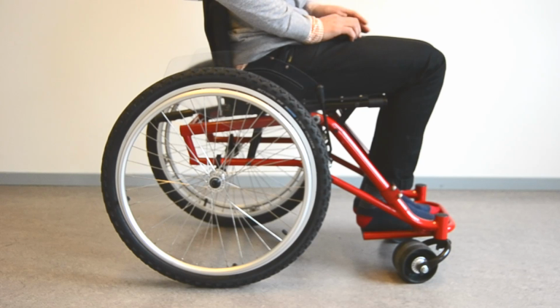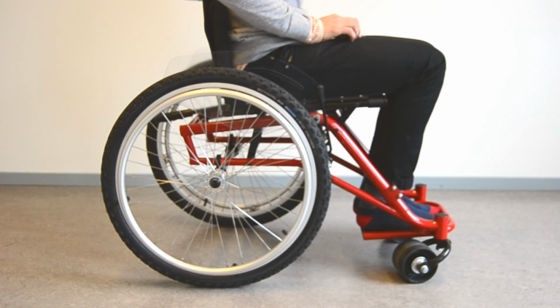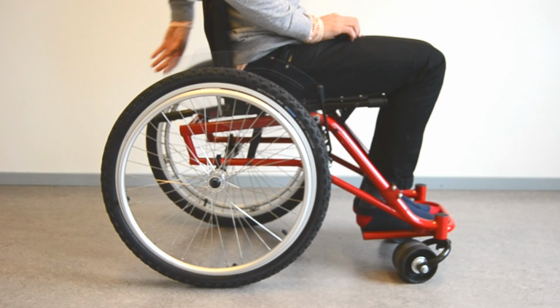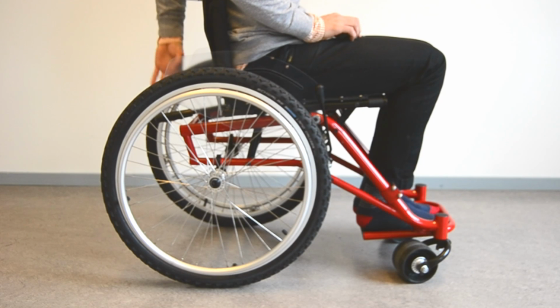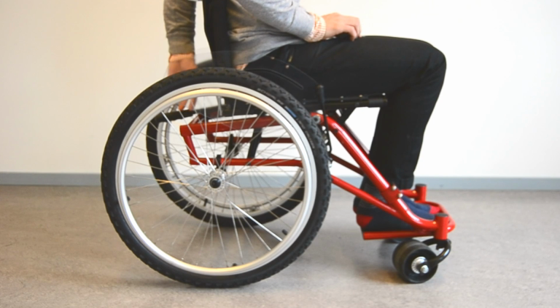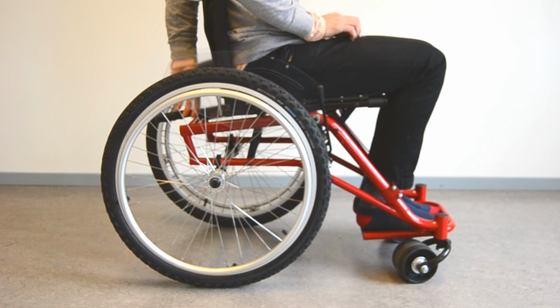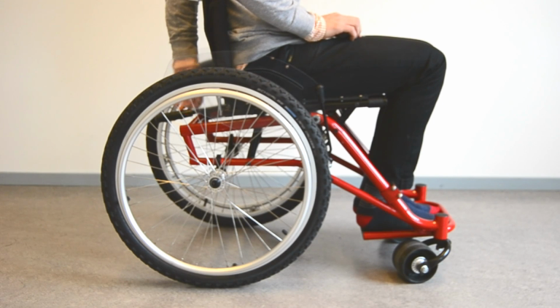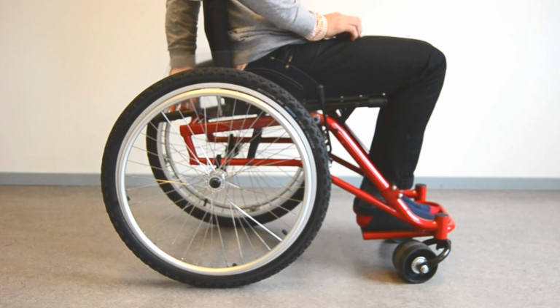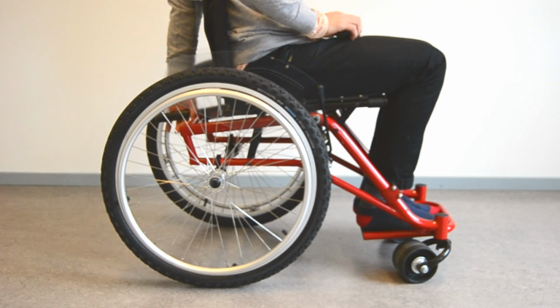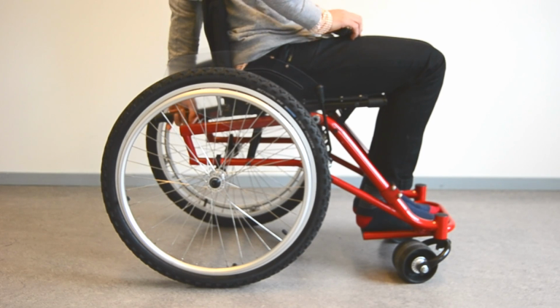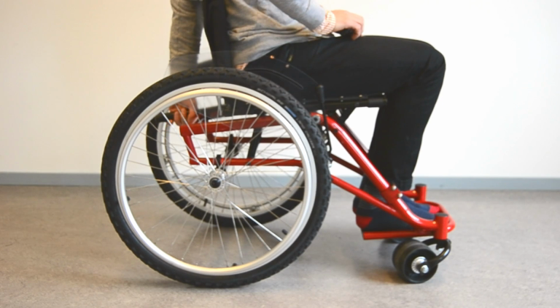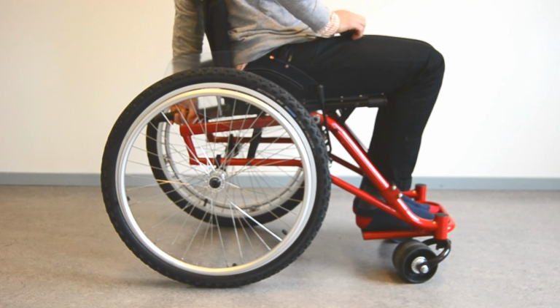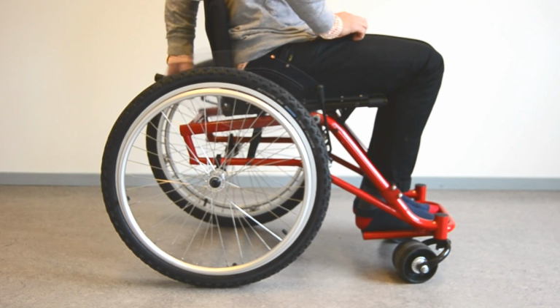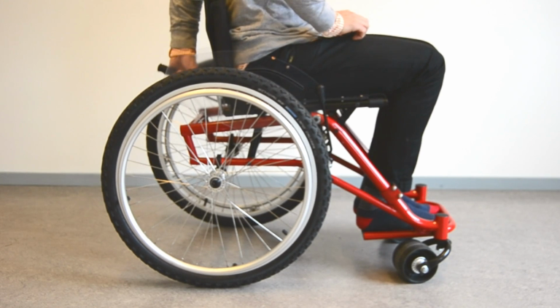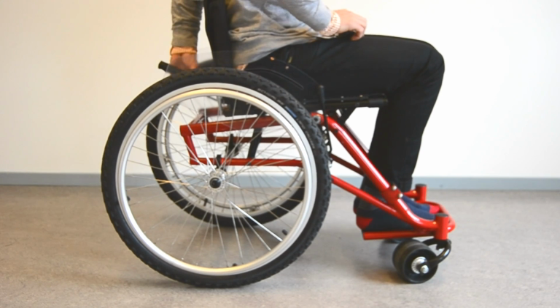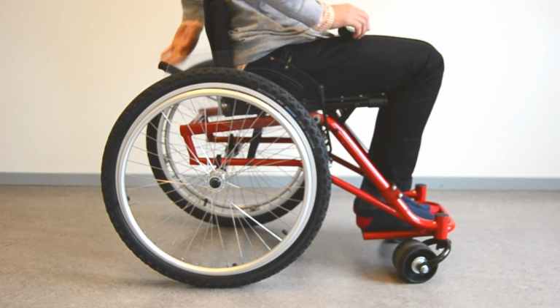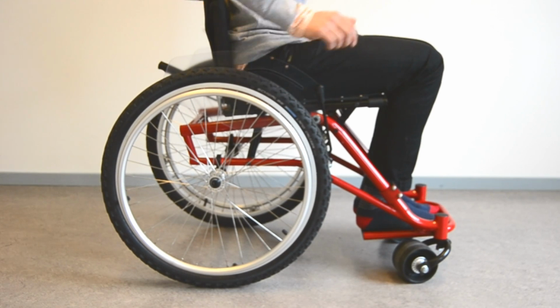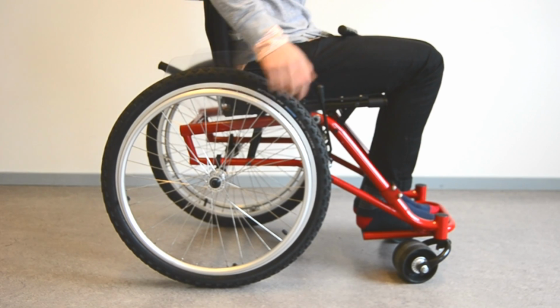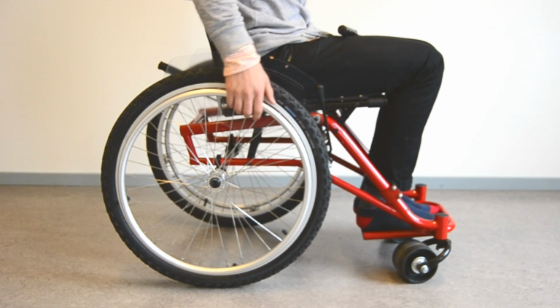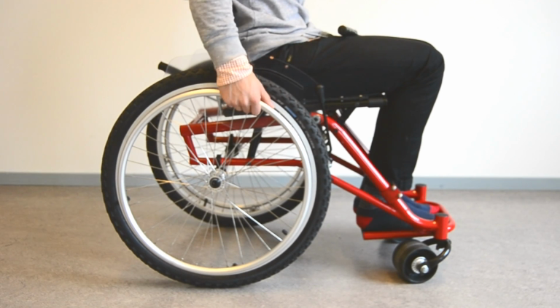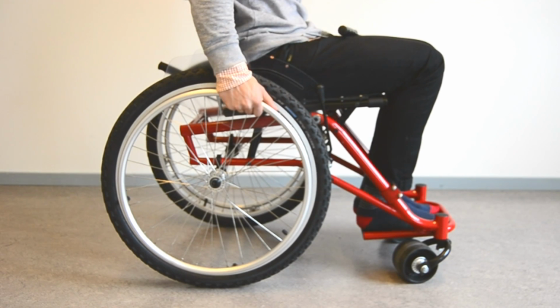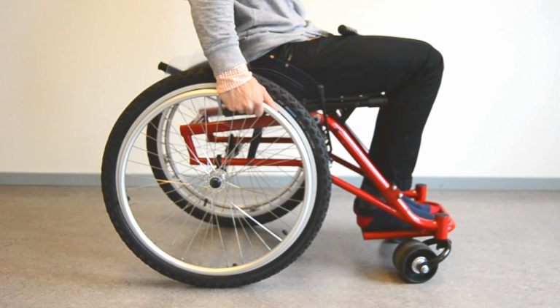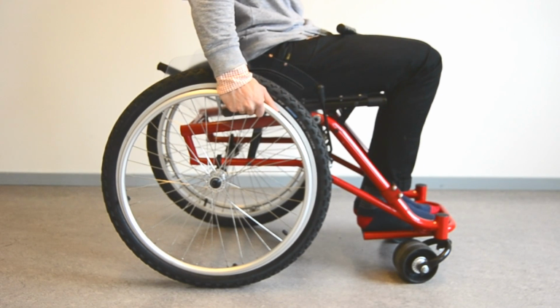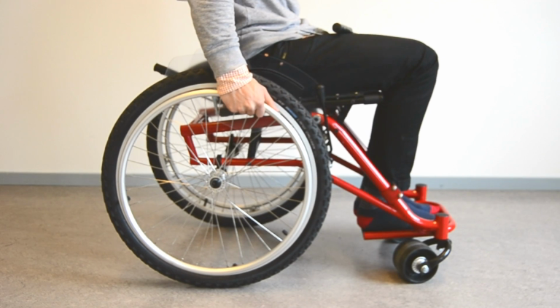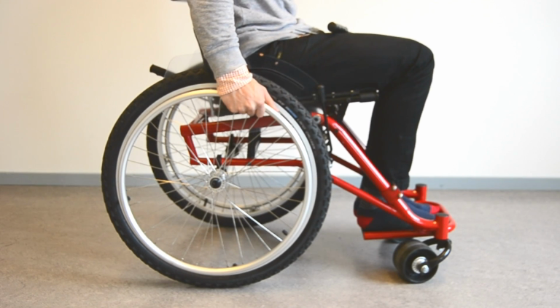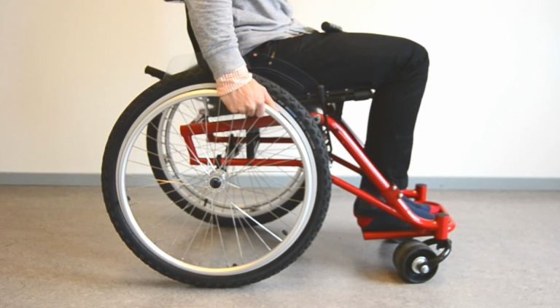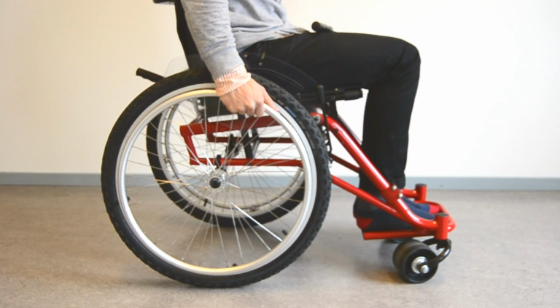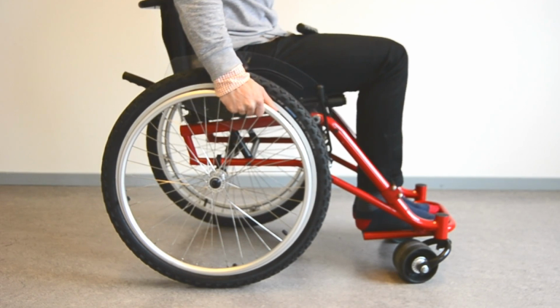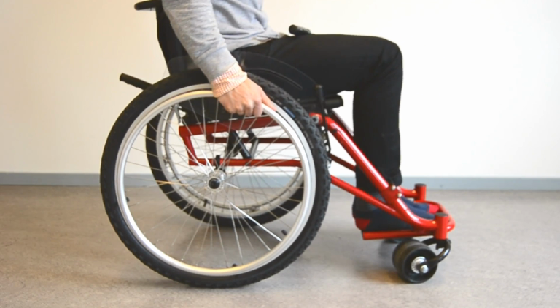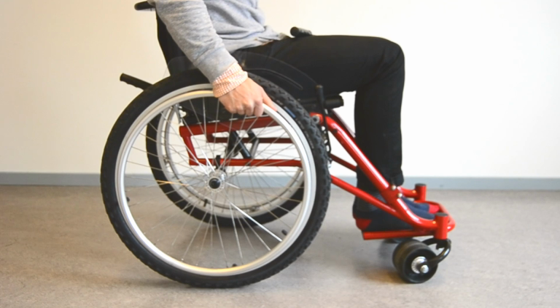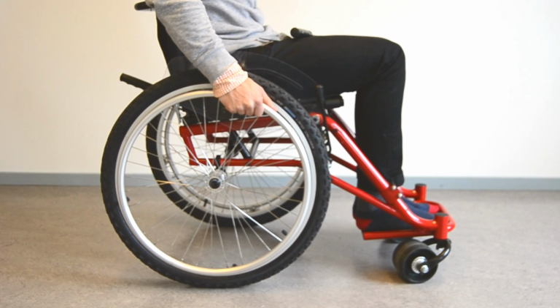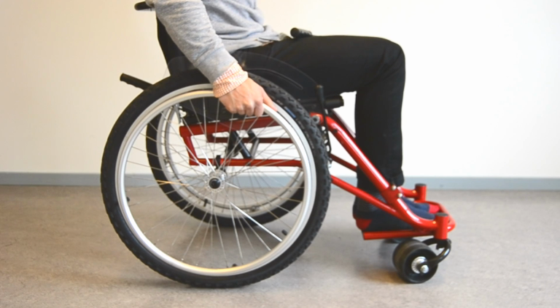And to get back in the normal position, the user simply unlocks the seat again and pushes the hand rims.